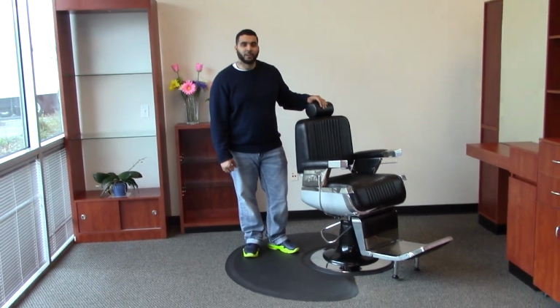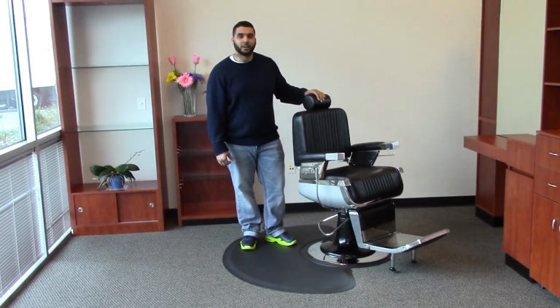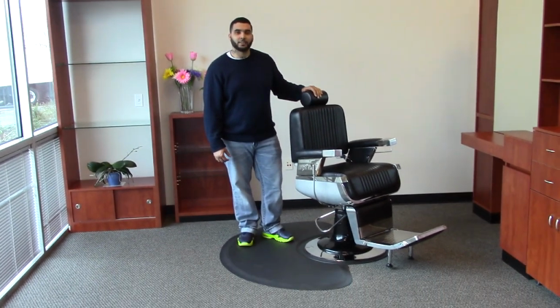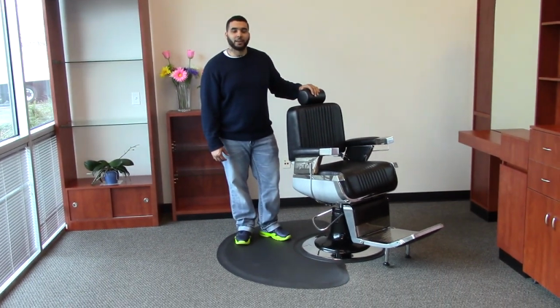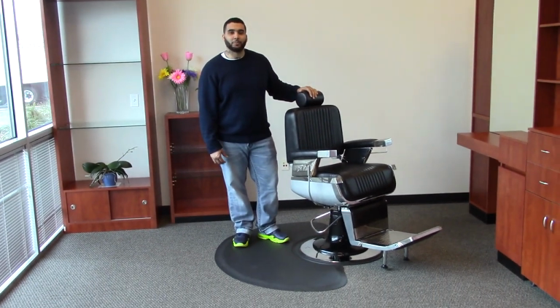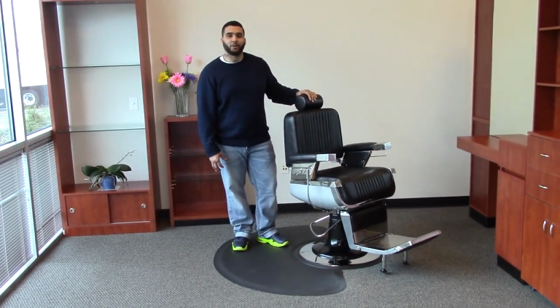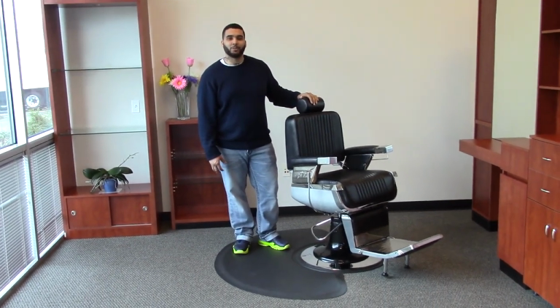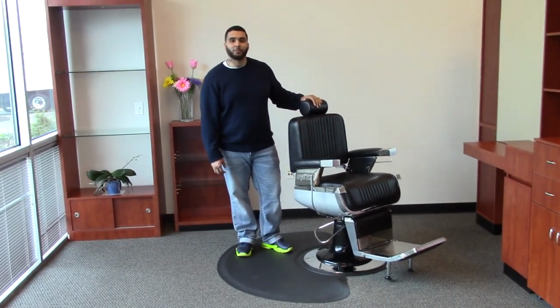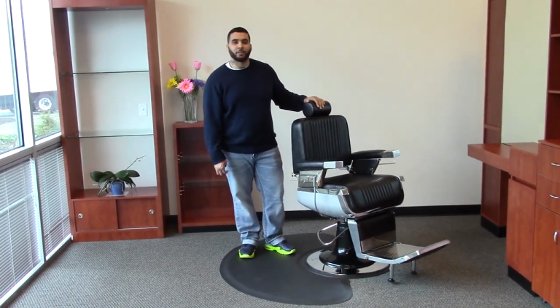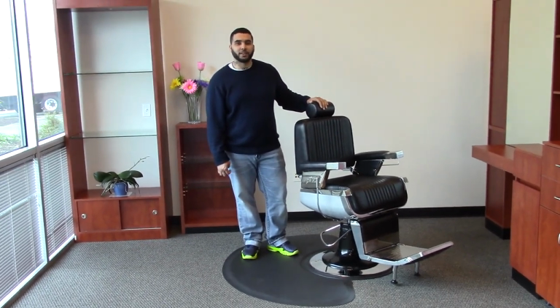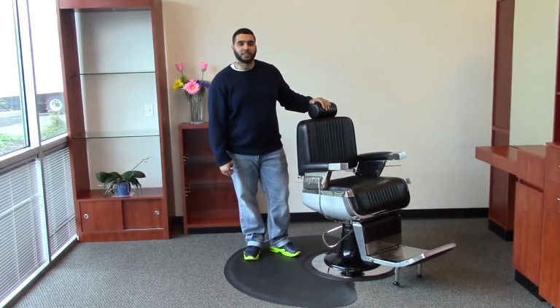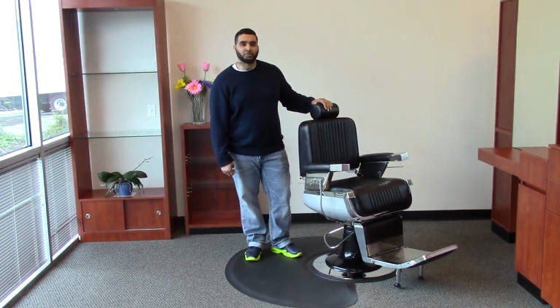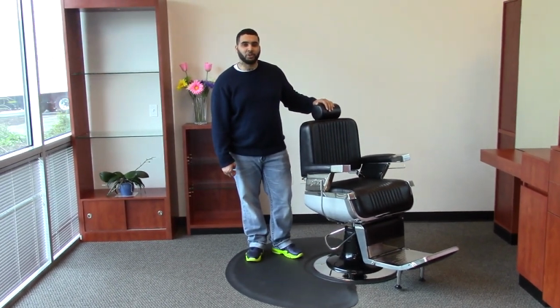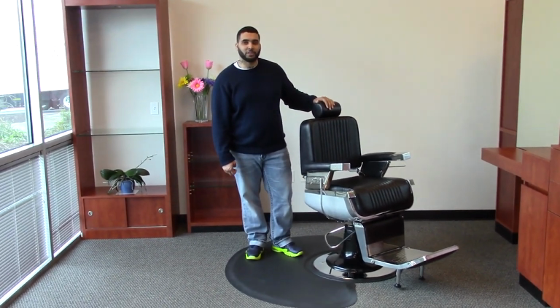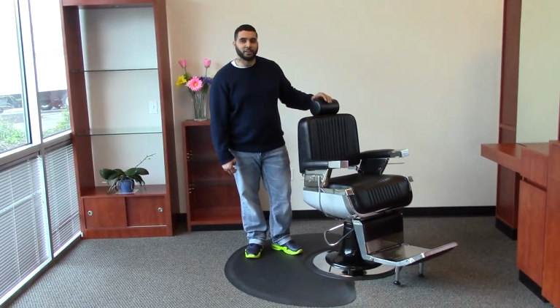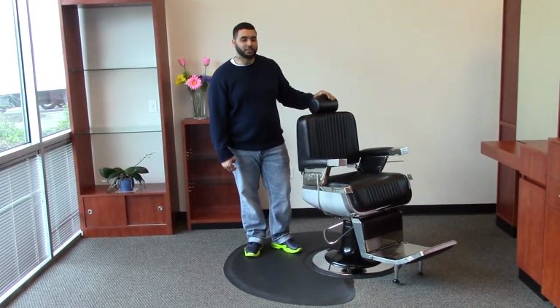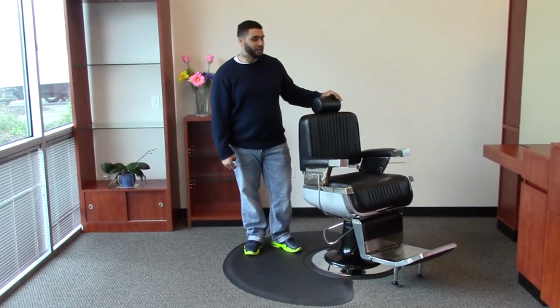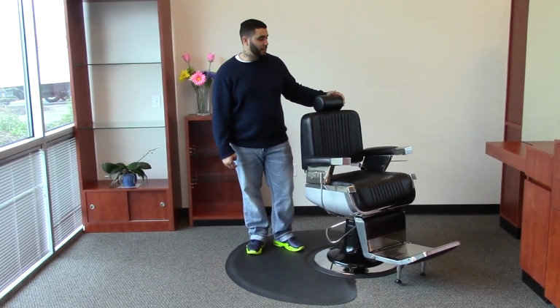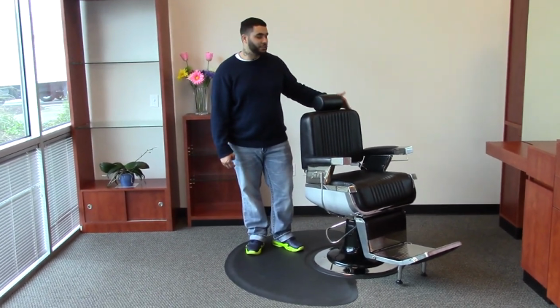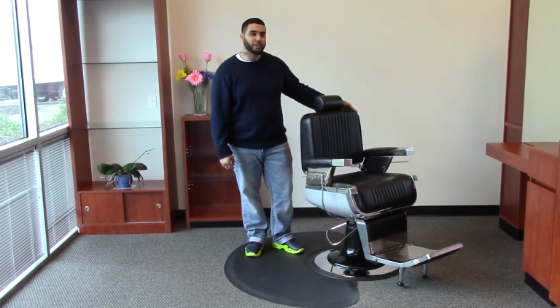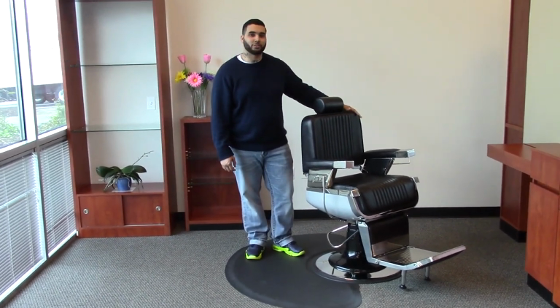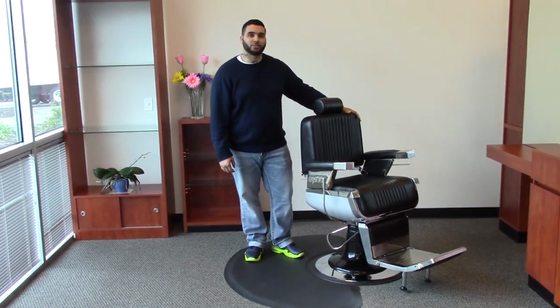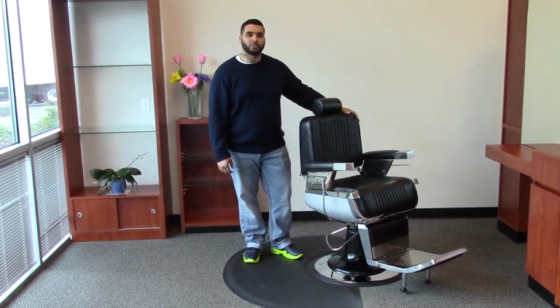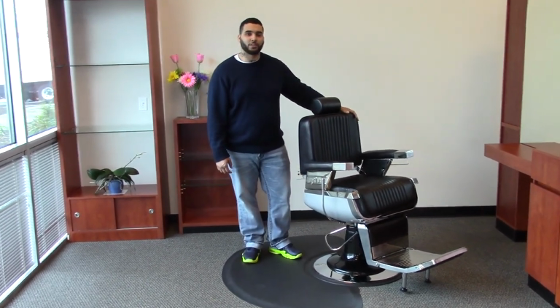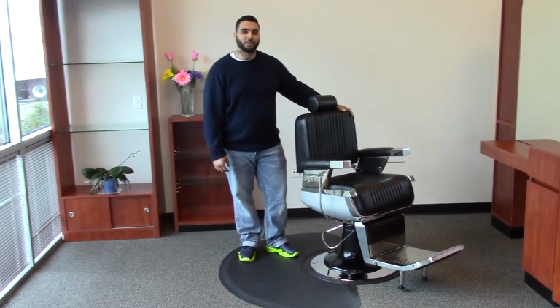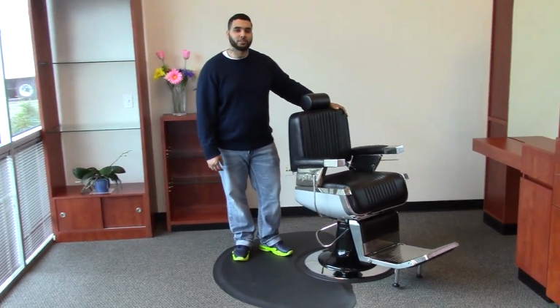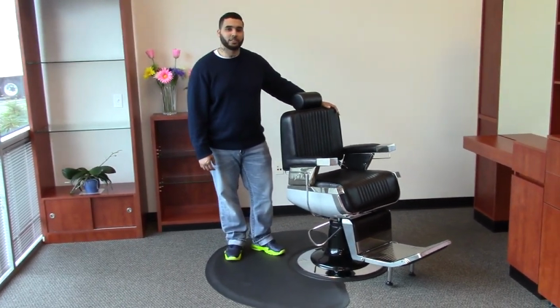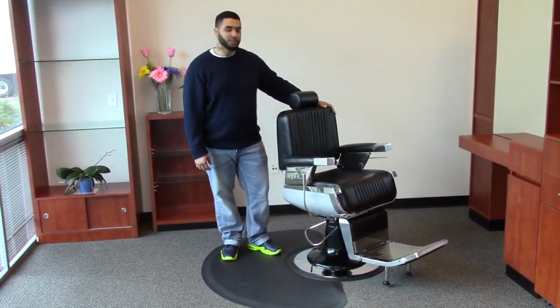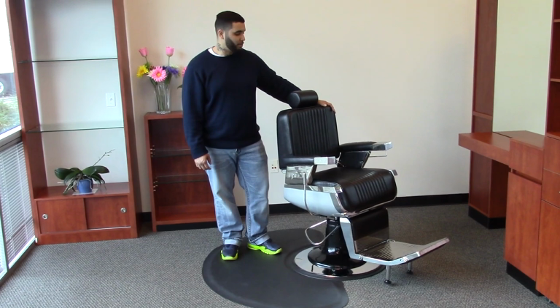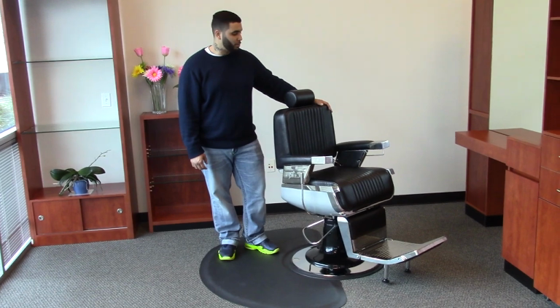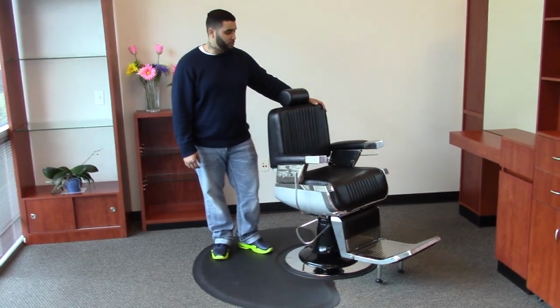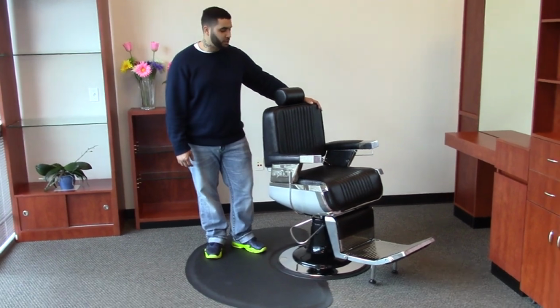Hi, I'm Paul with AJS Beauty, and today I'd like to introduce you to the Constantine Barber Chair.